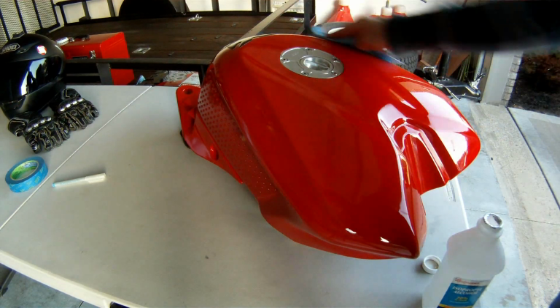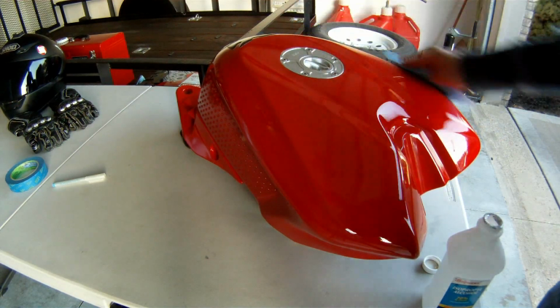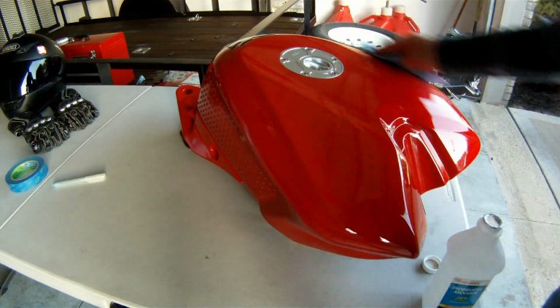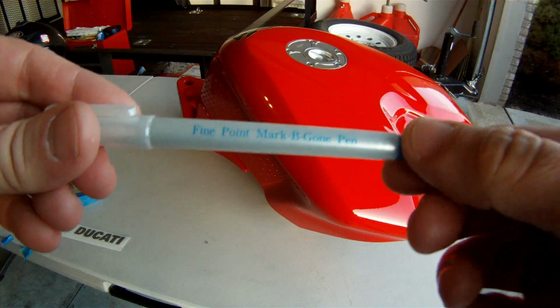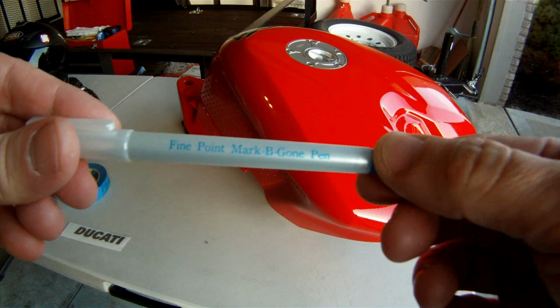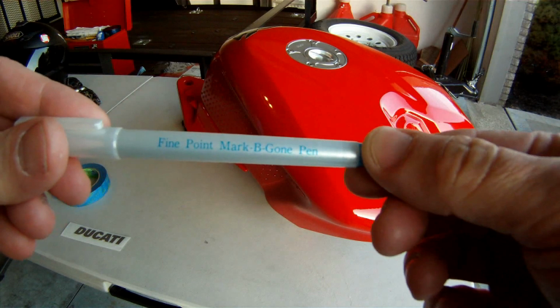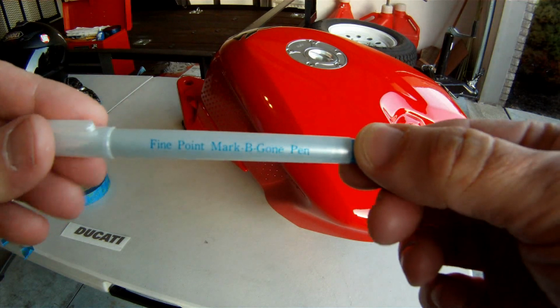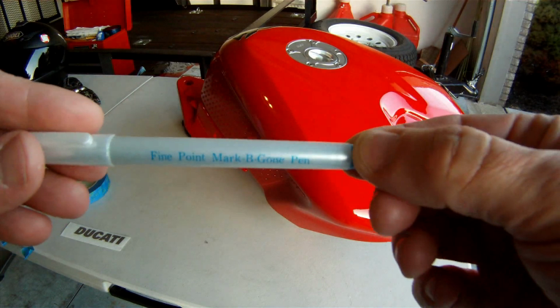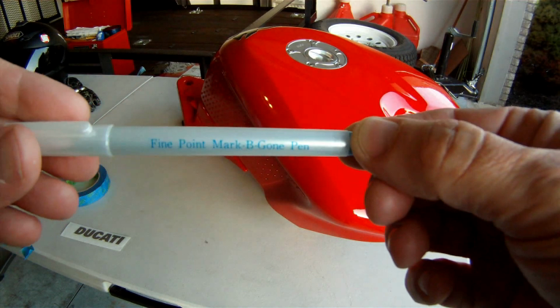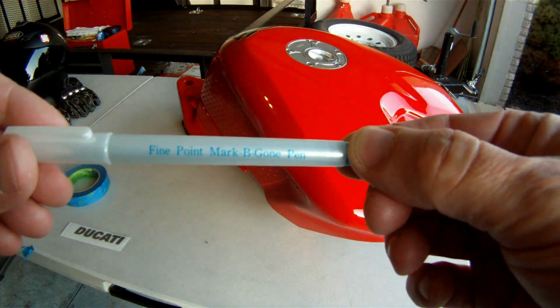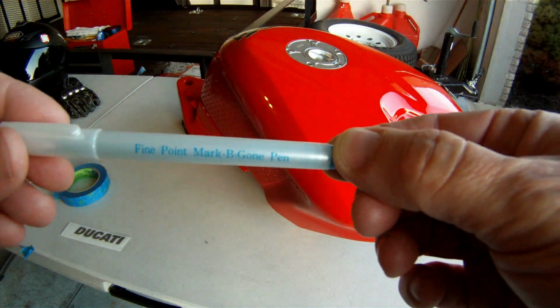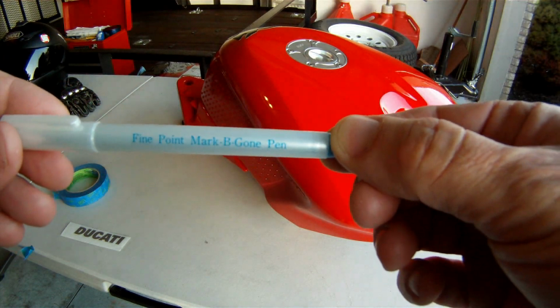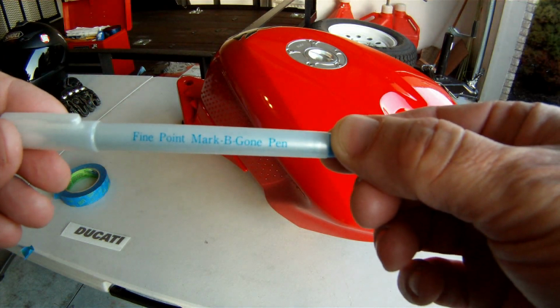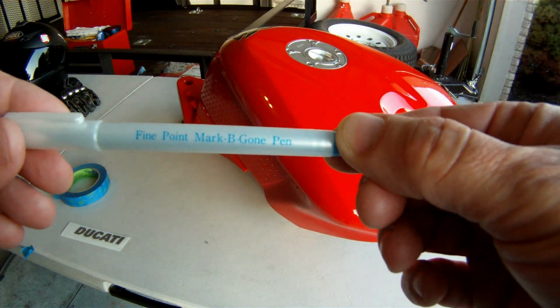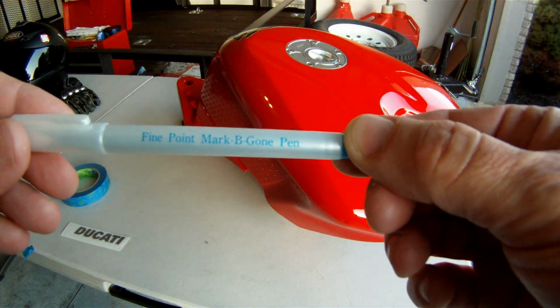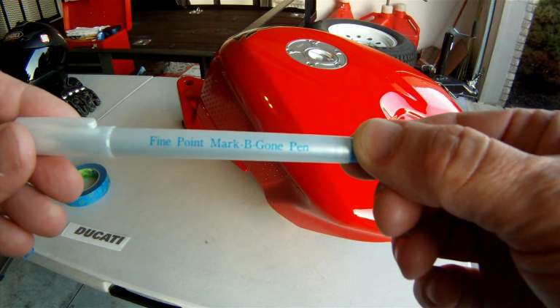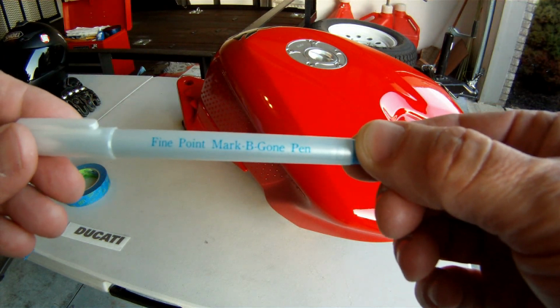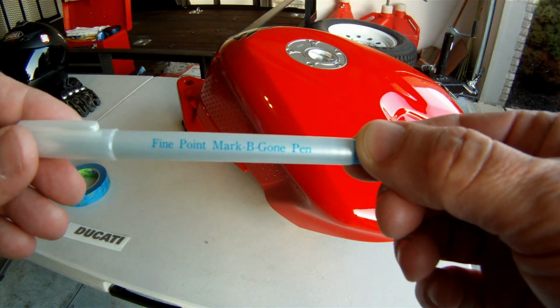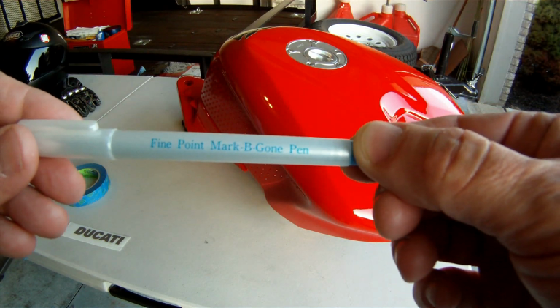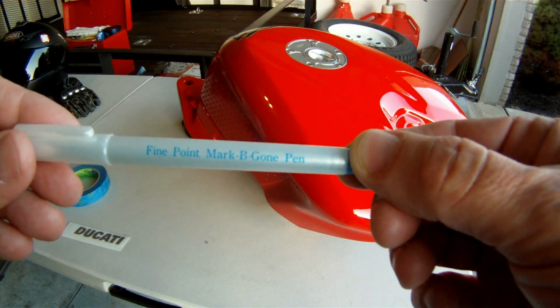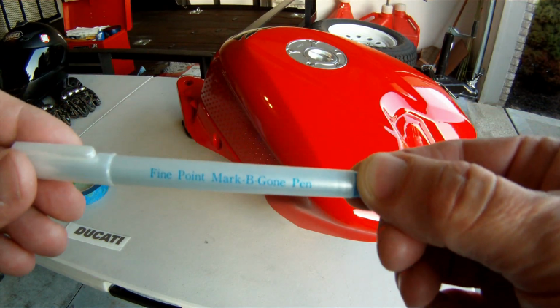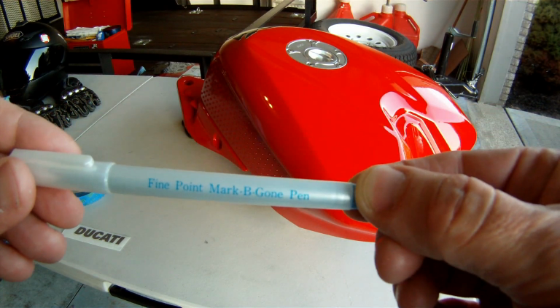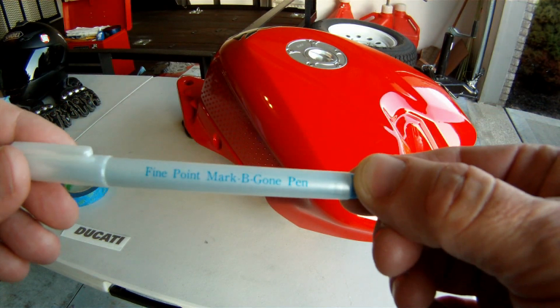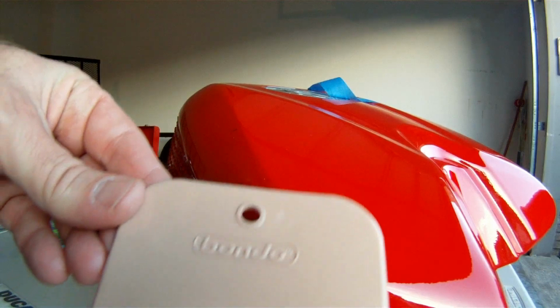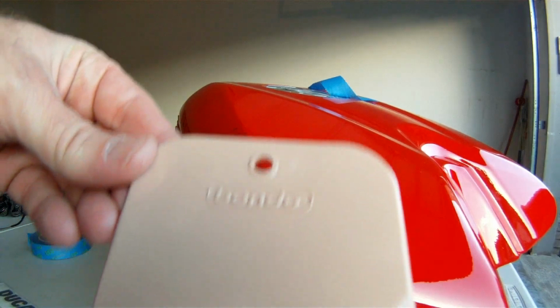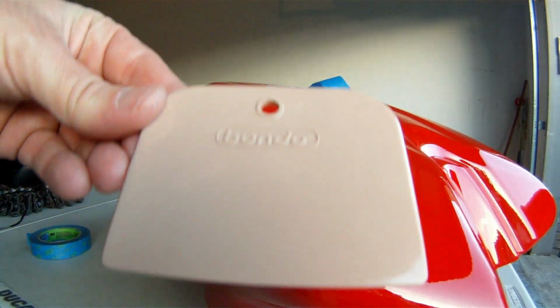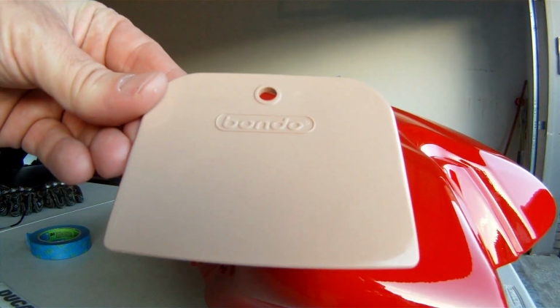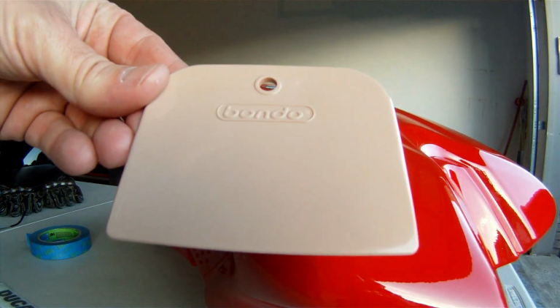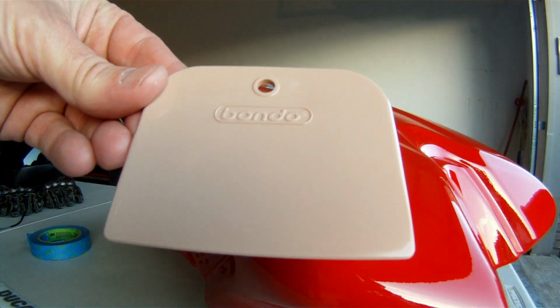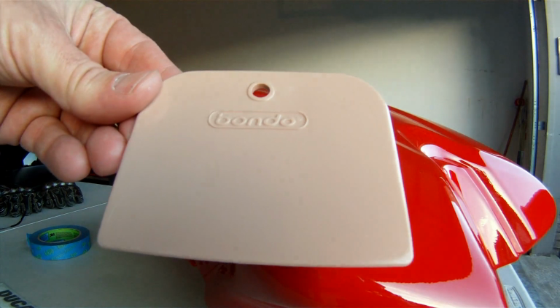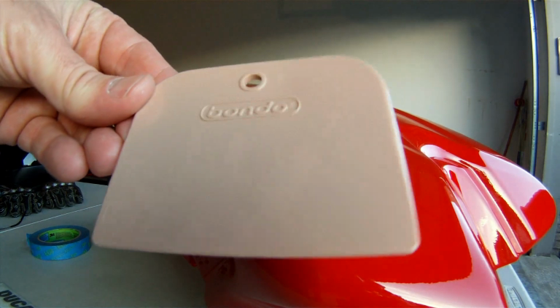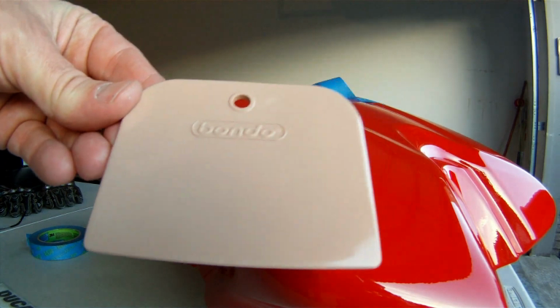You will need a water-soluble pencil or marker, a squeegee, and I used some painter's tape to help with the installation.